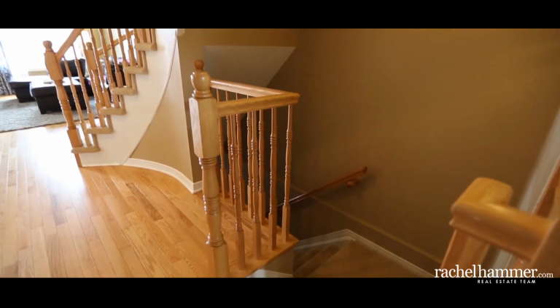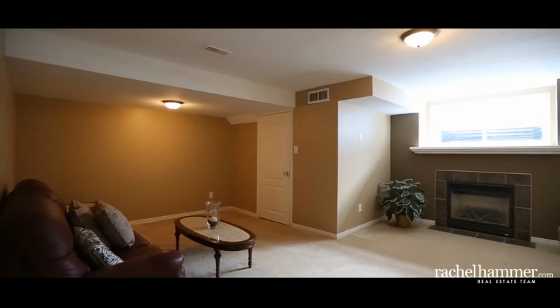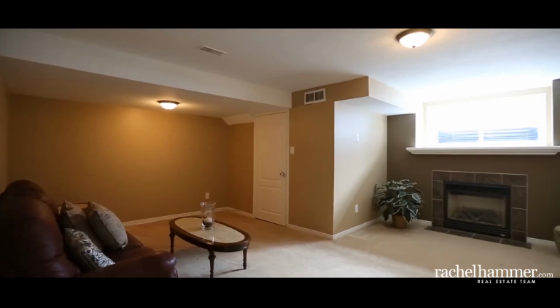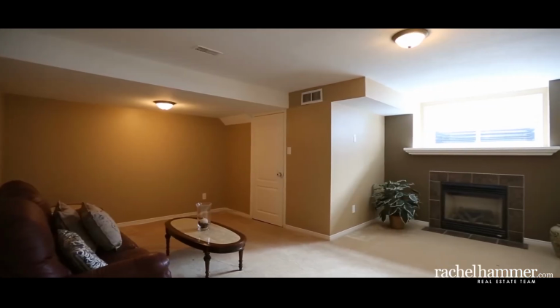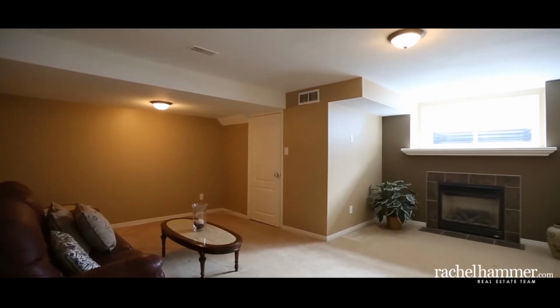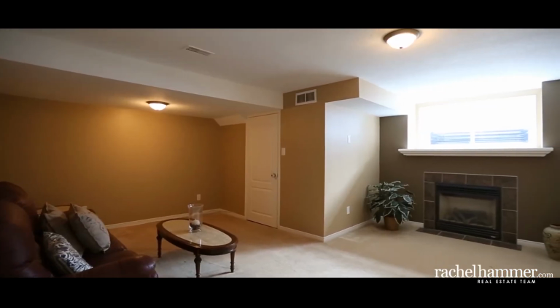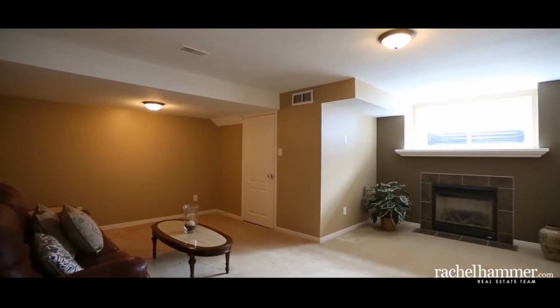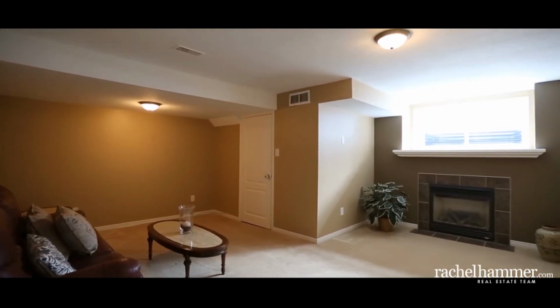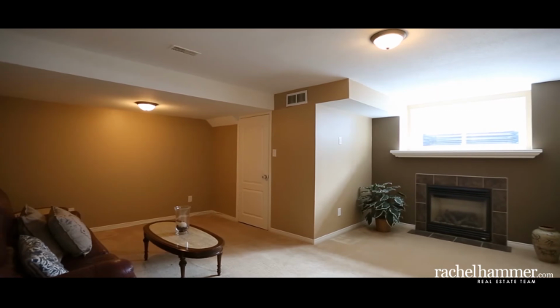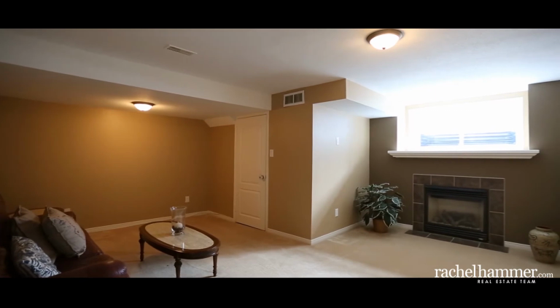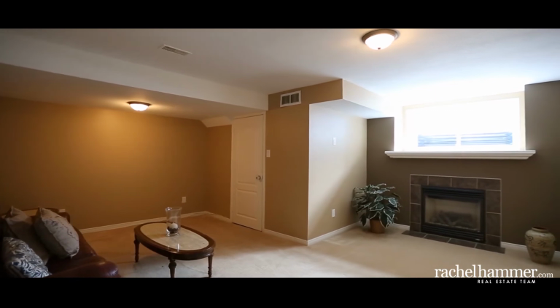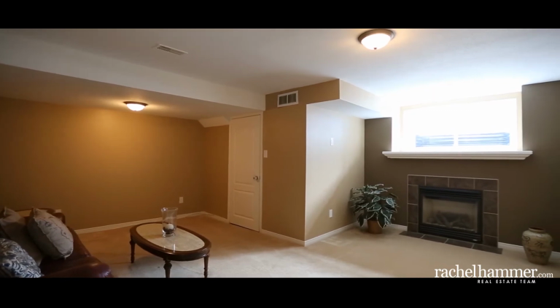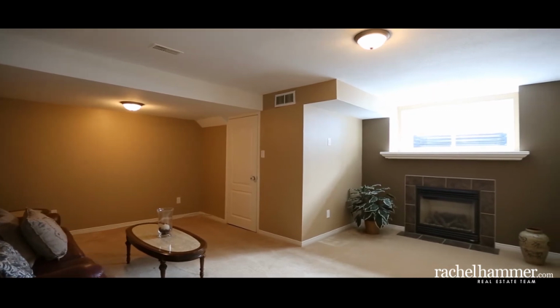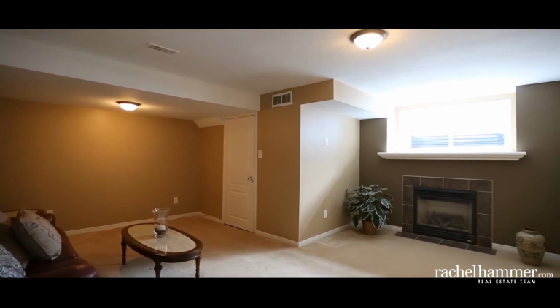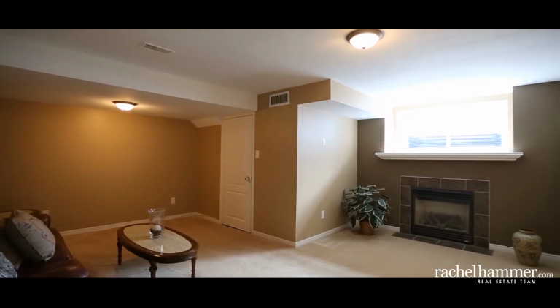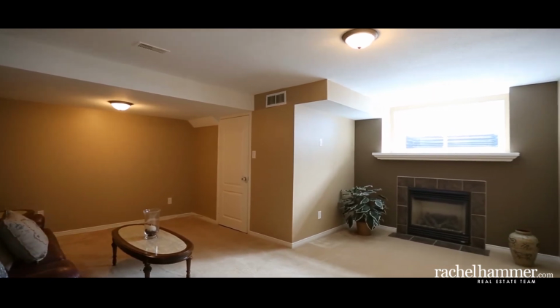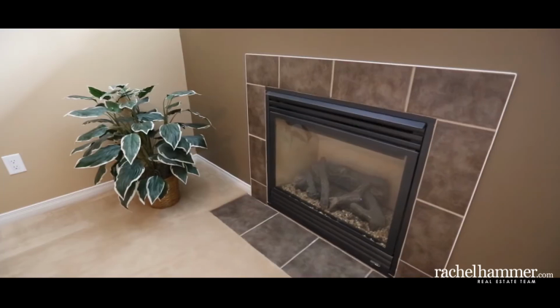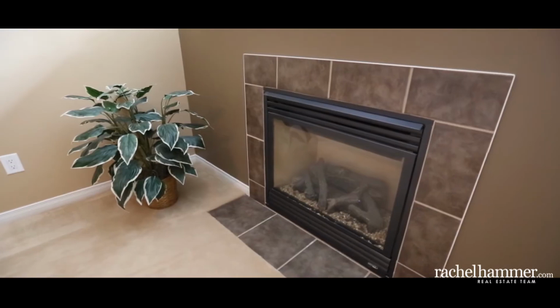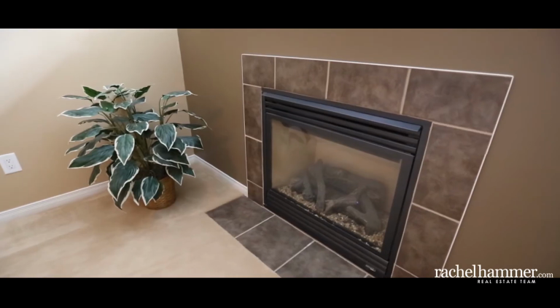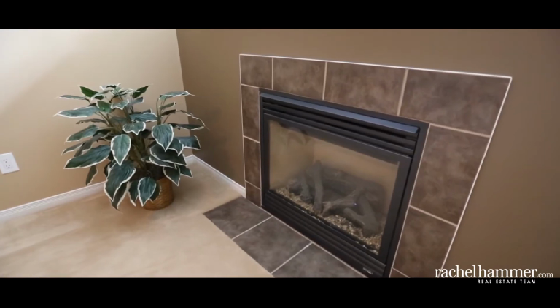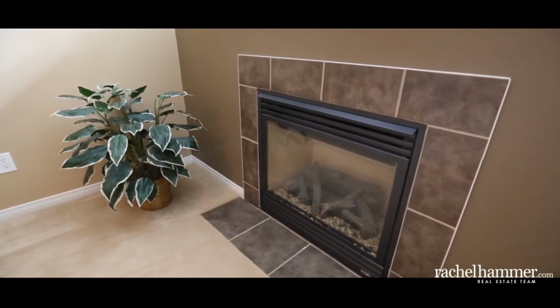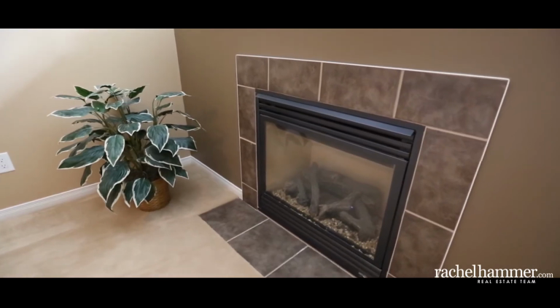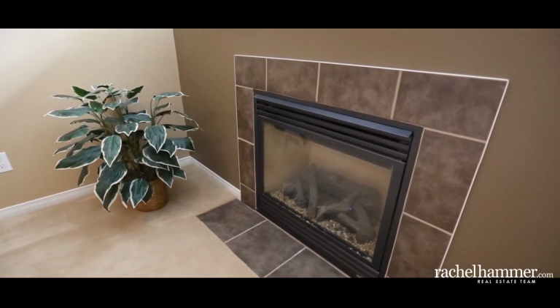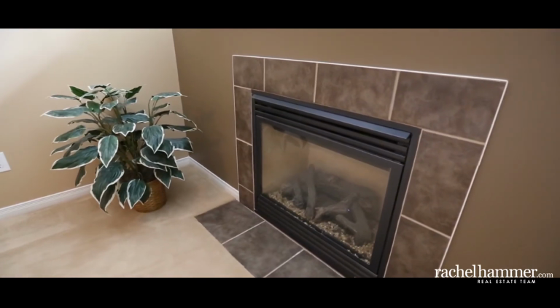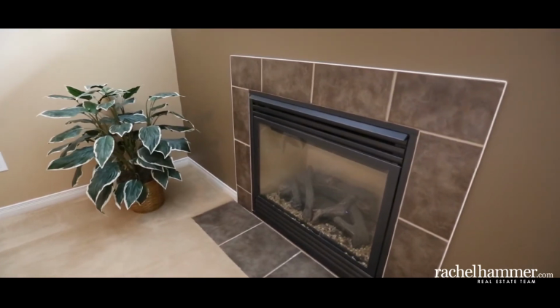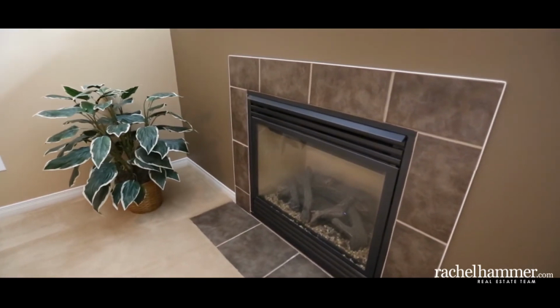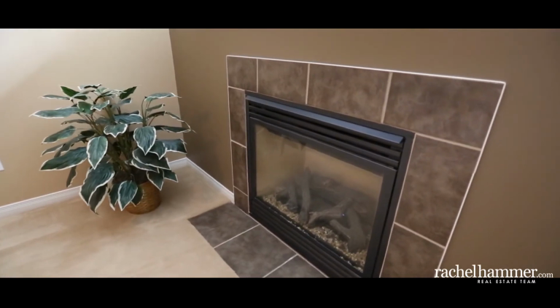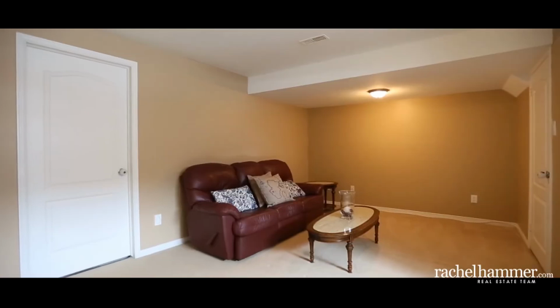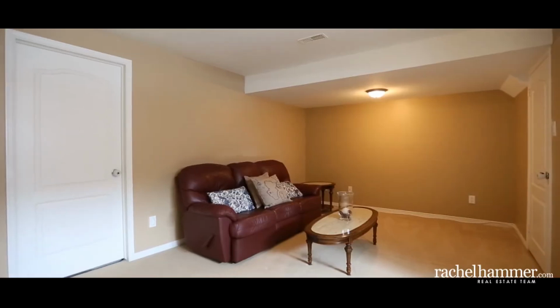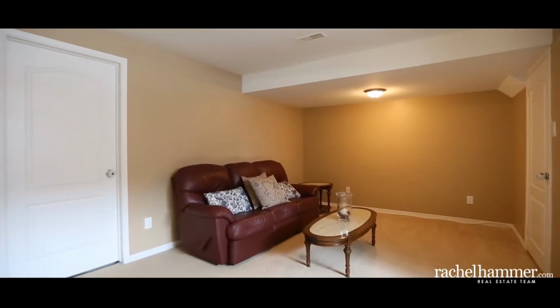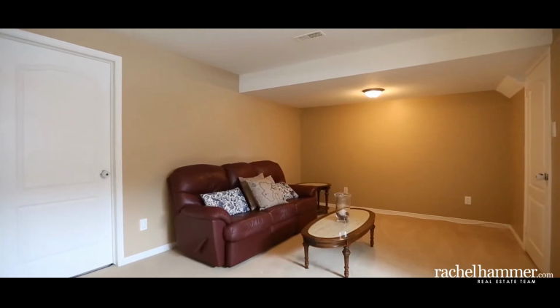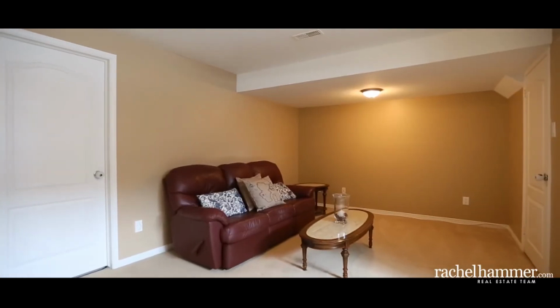The warm and inviting finished basement features a gas fireplace with tile surround and loads of storage space.